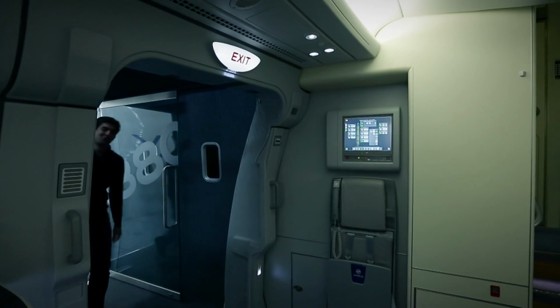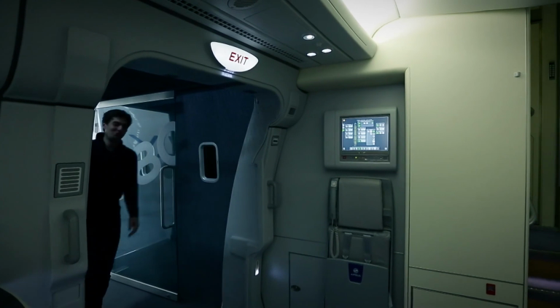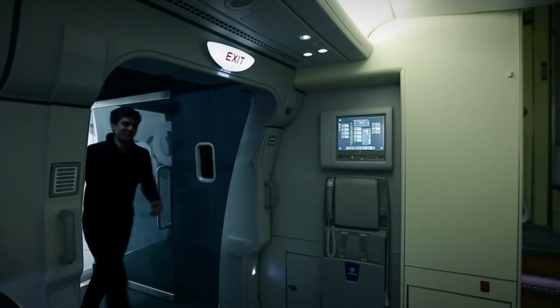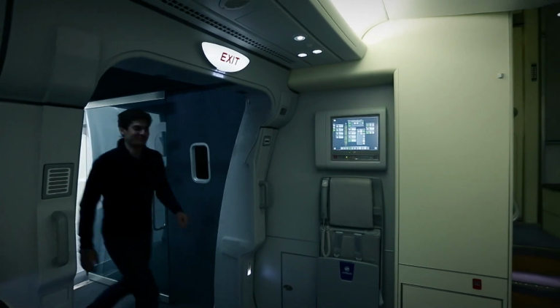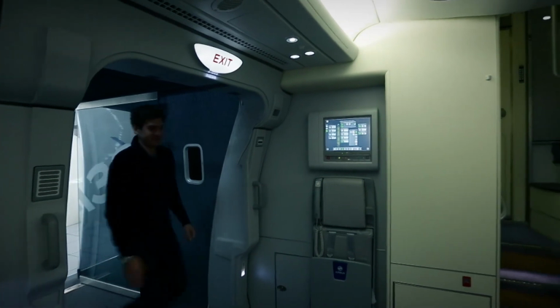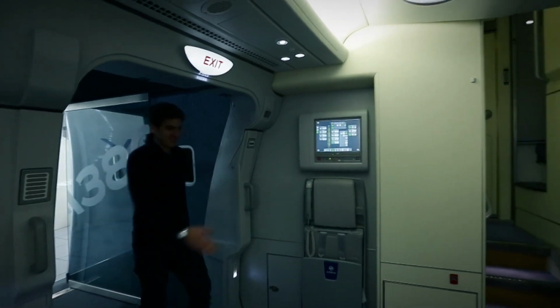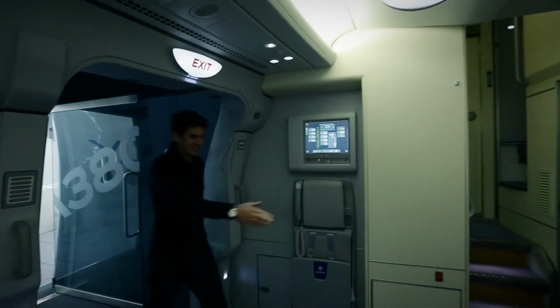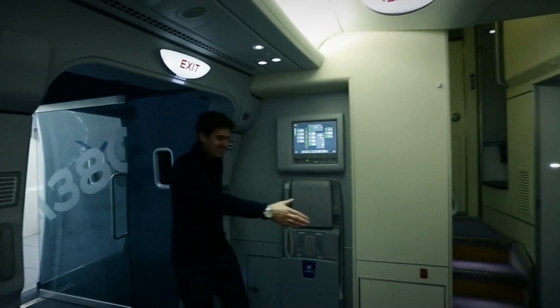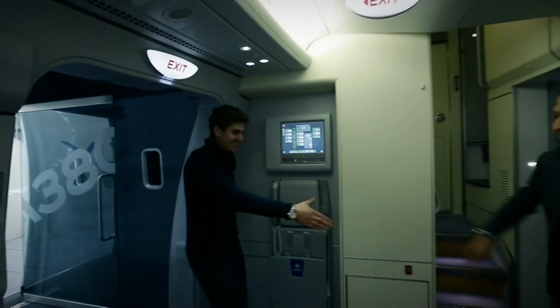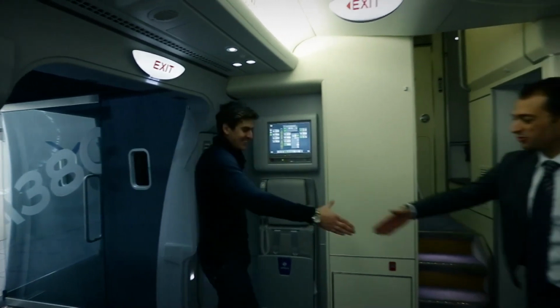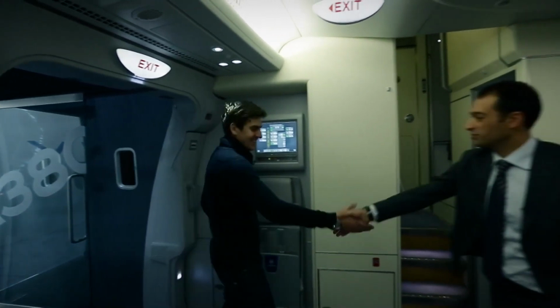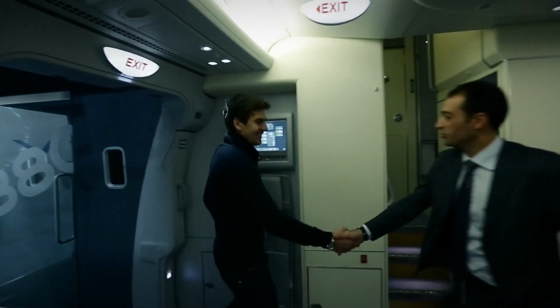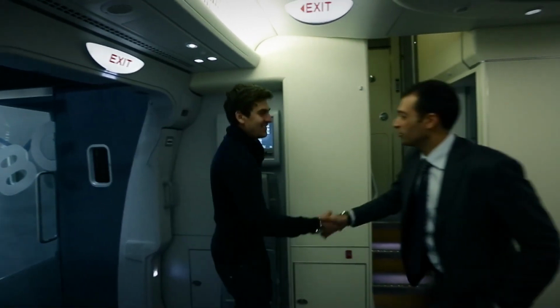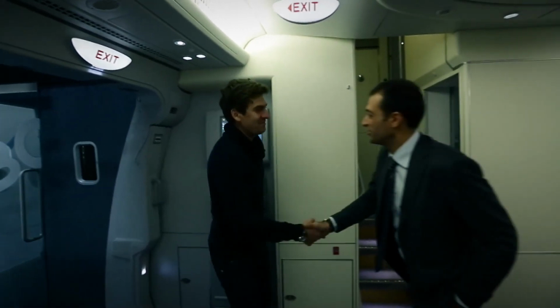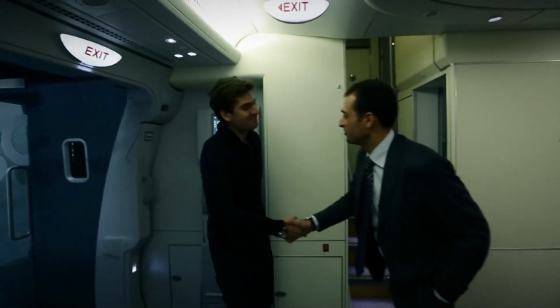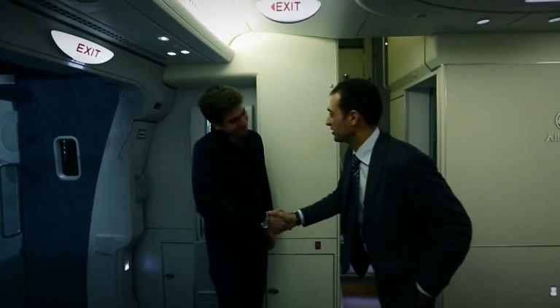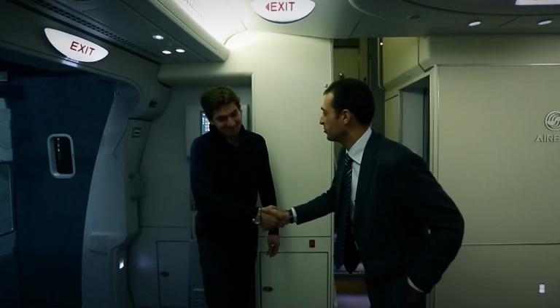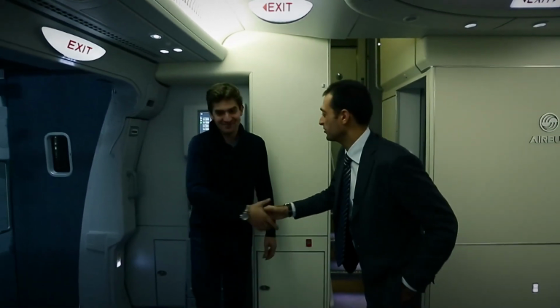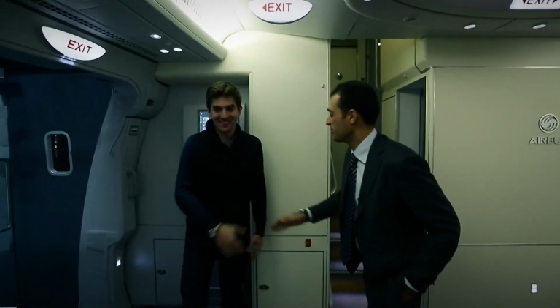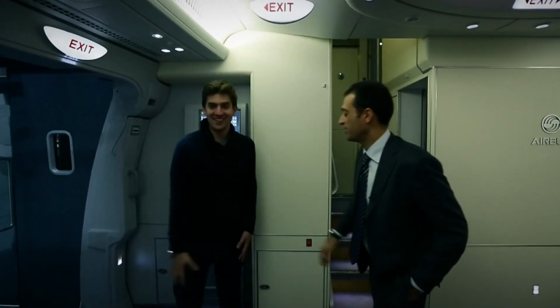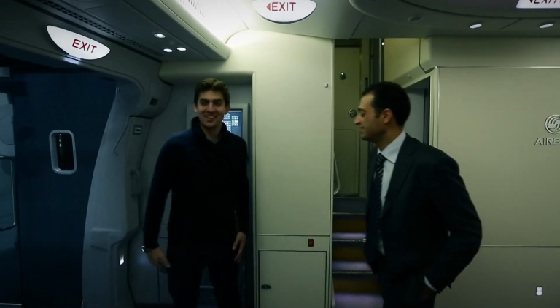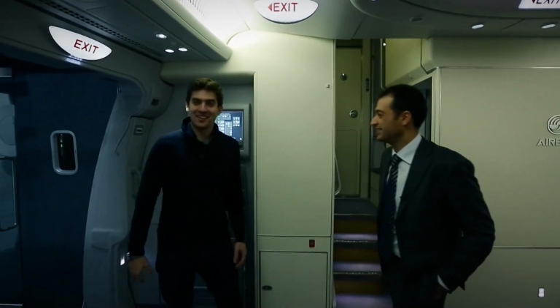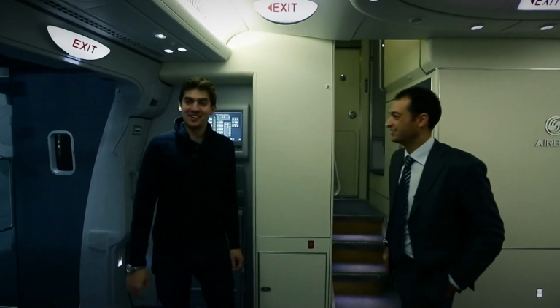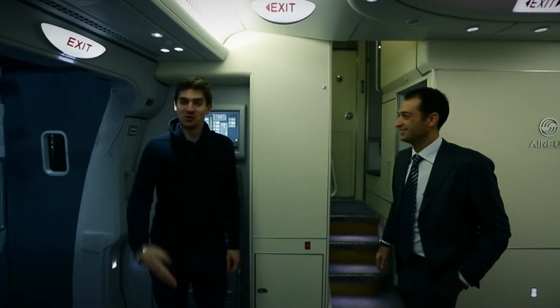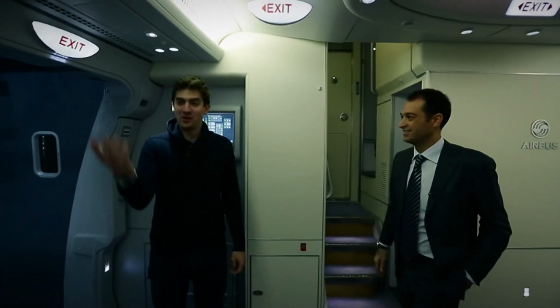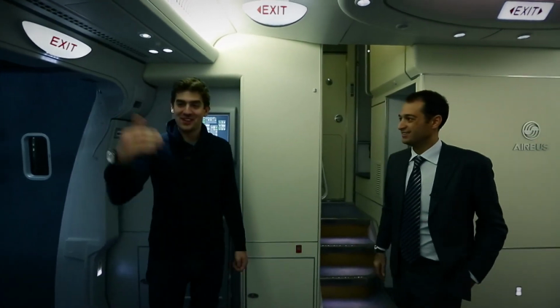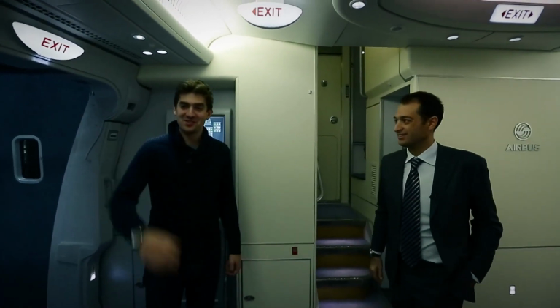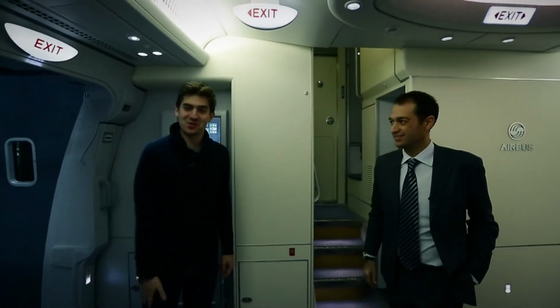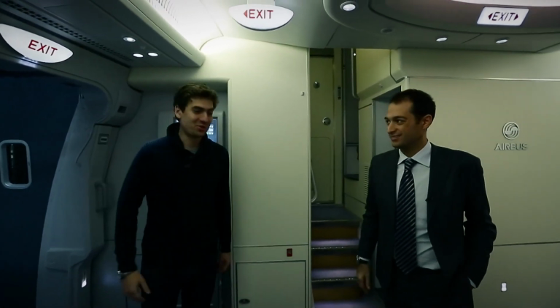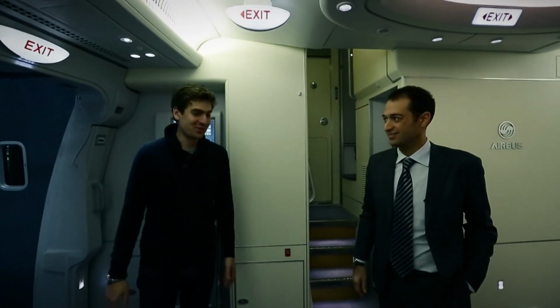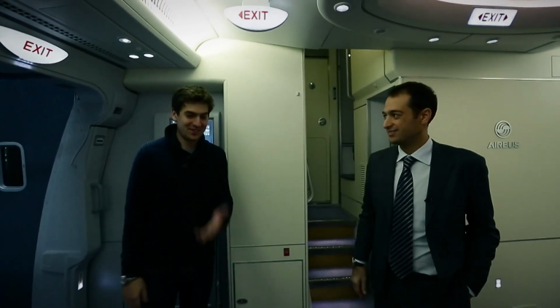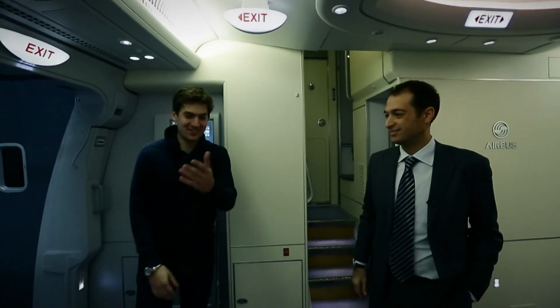Hello, good afternoon. Welcome on board the A380. Please show me what you have here.